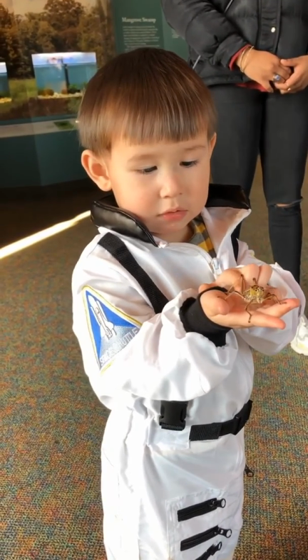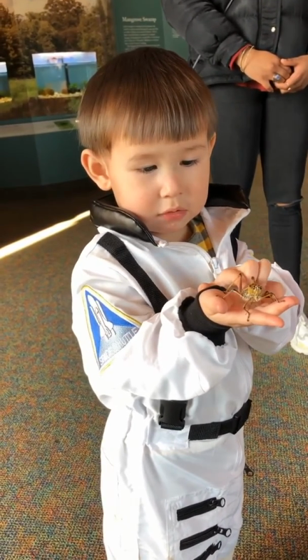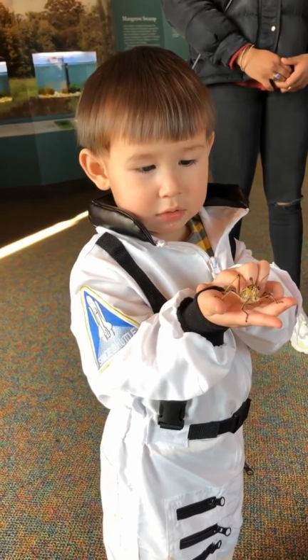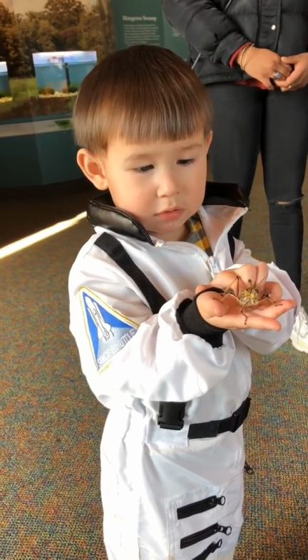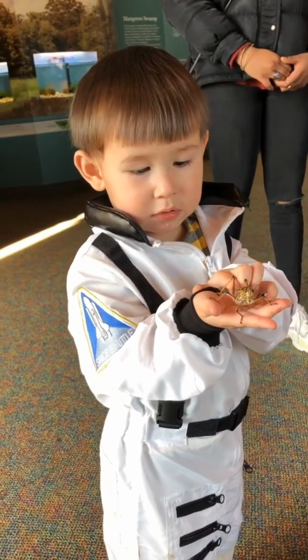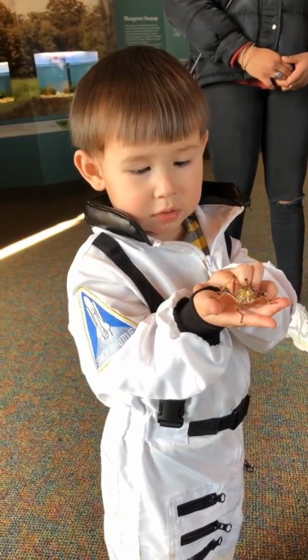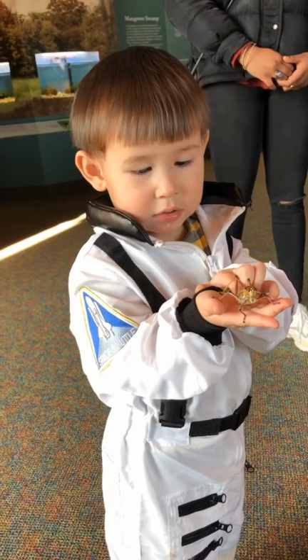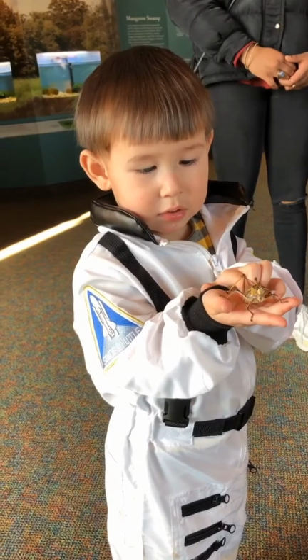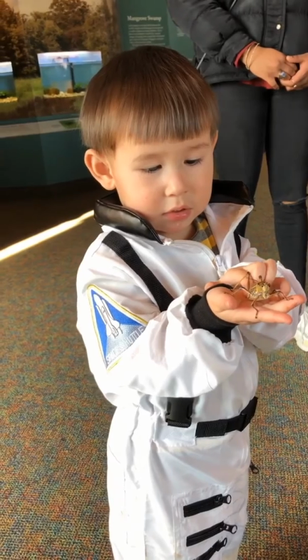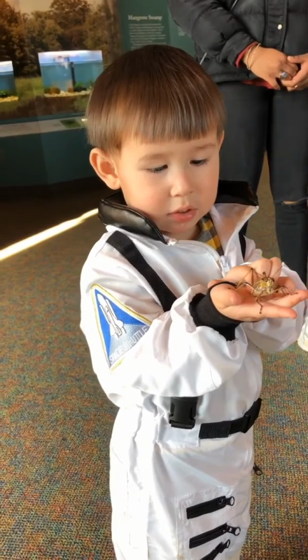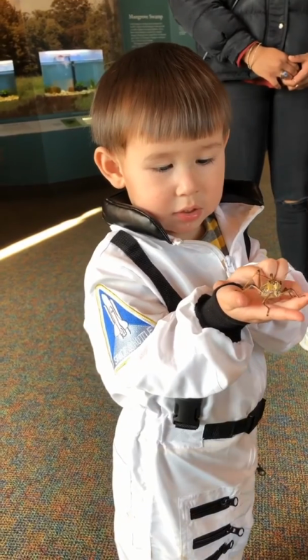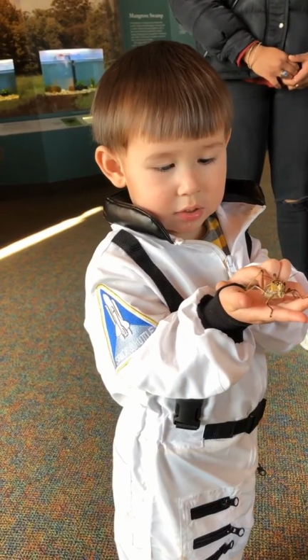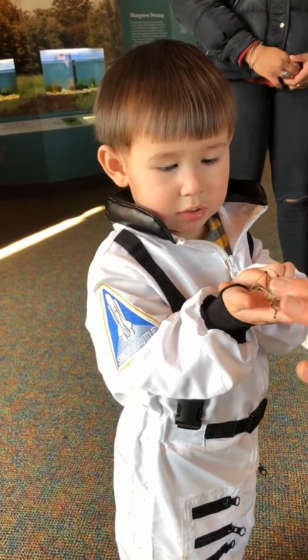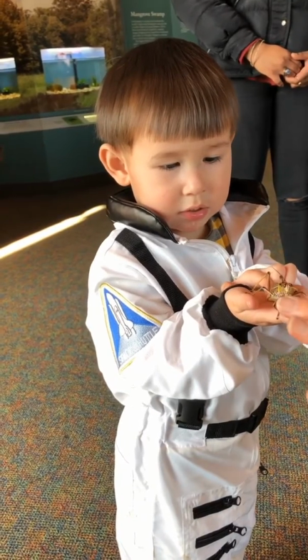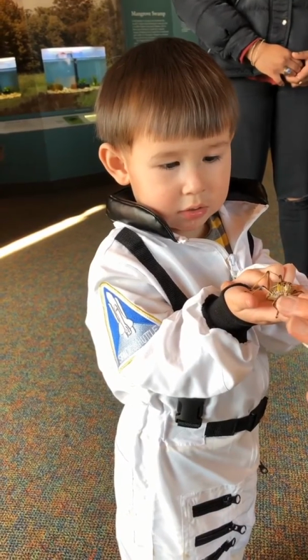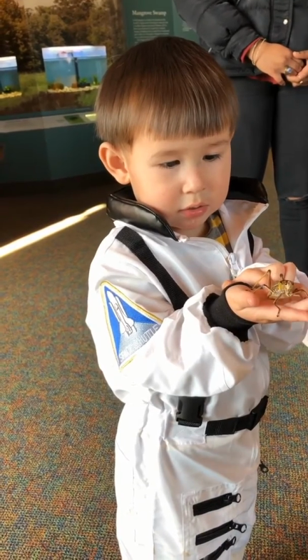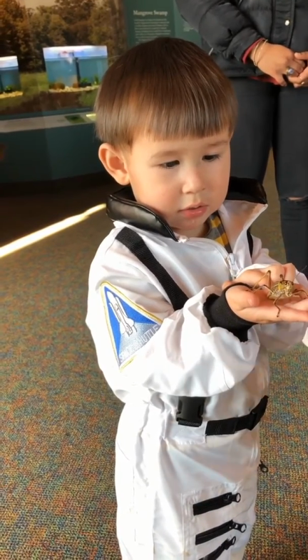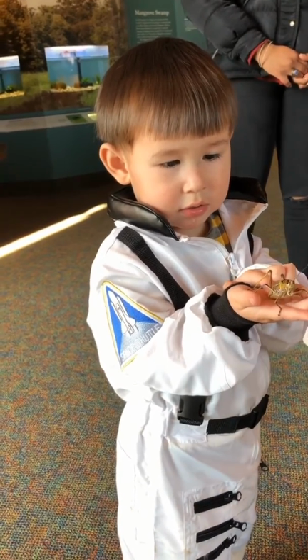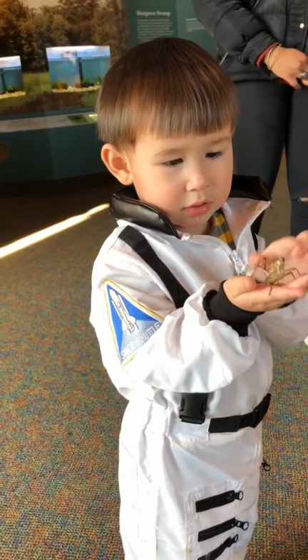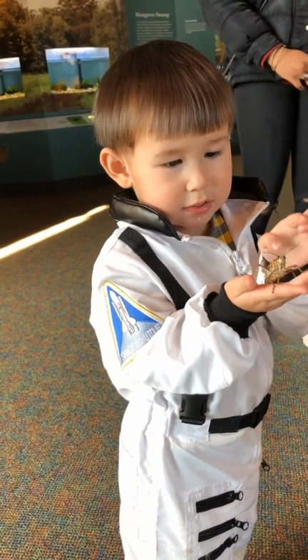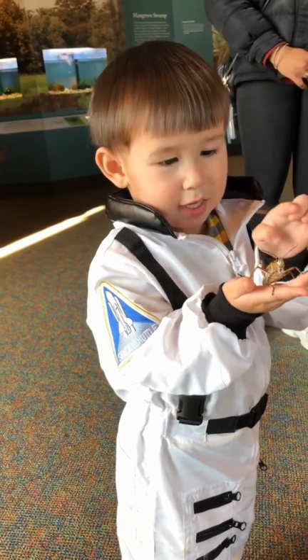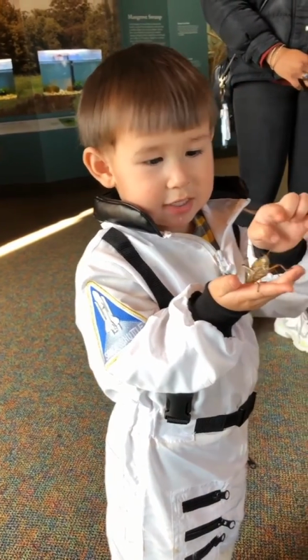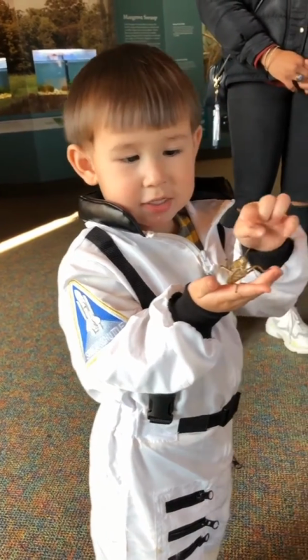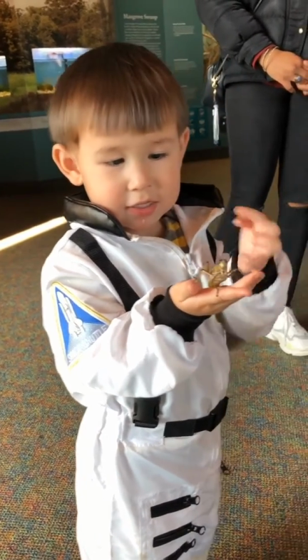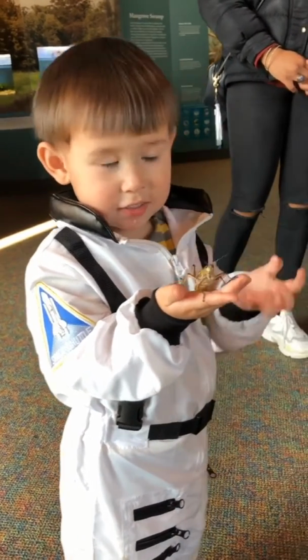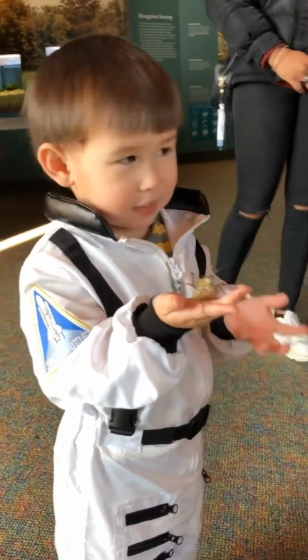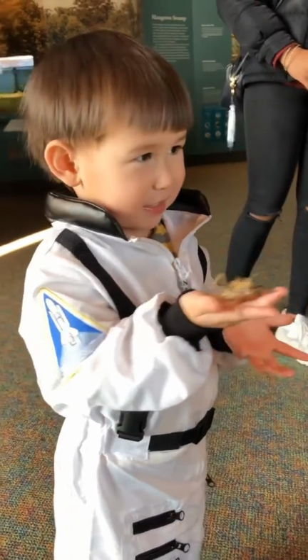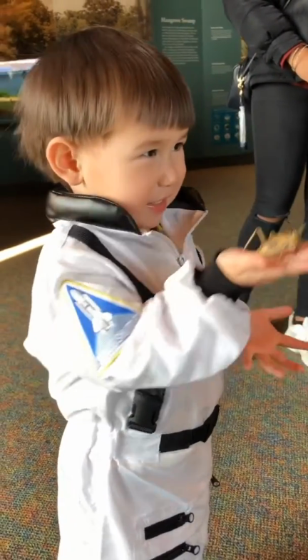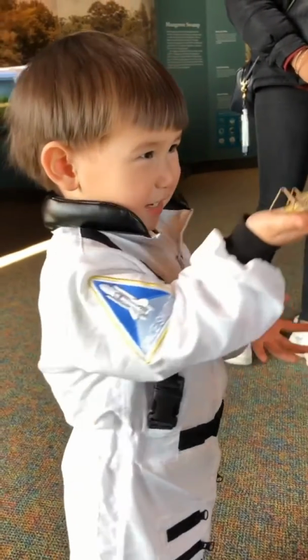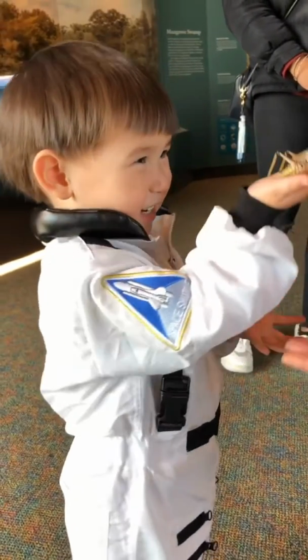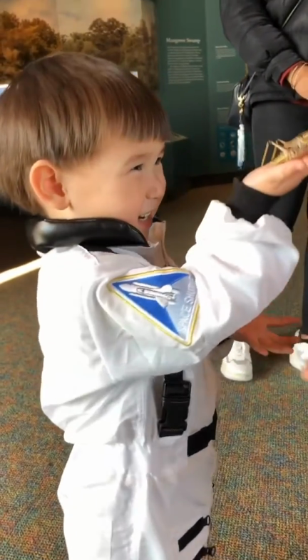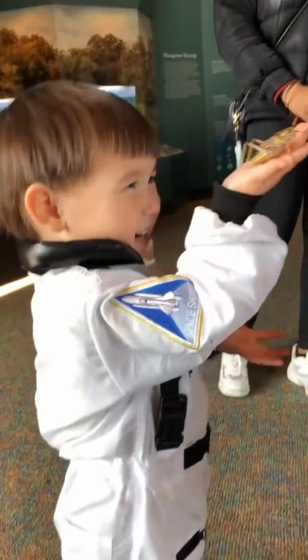That's his tail. Be careful. Don't hurt him. Very gentle. Very gentle. That's his head. Yeah, very gentle.